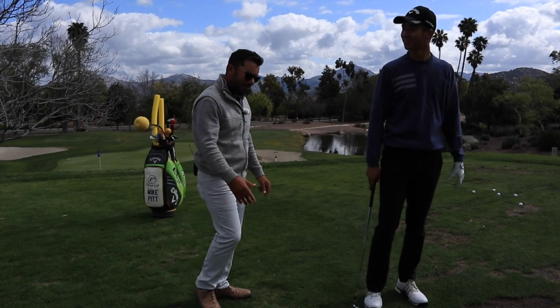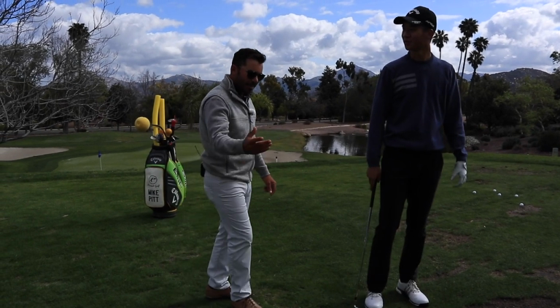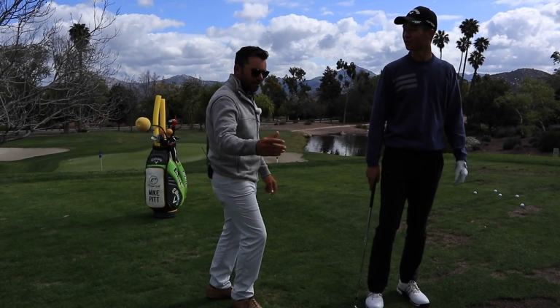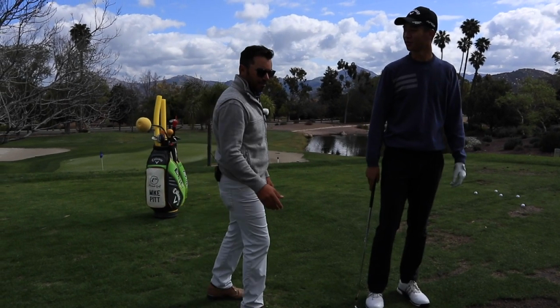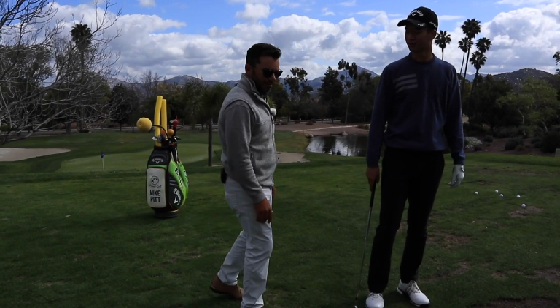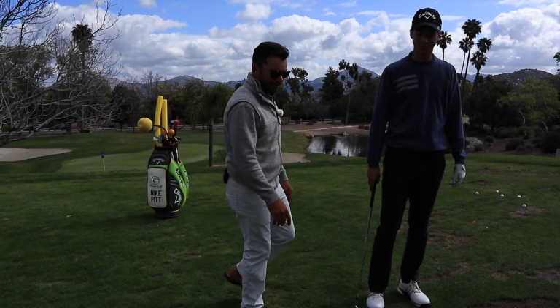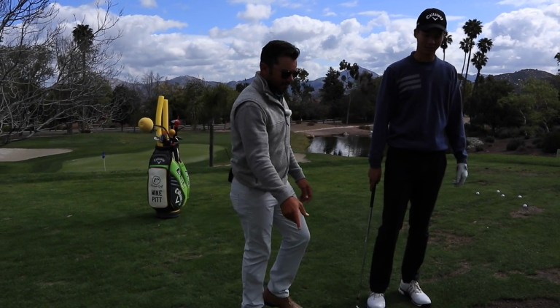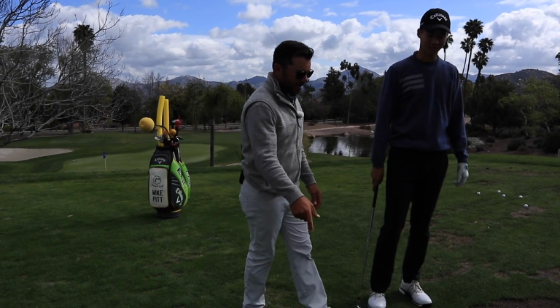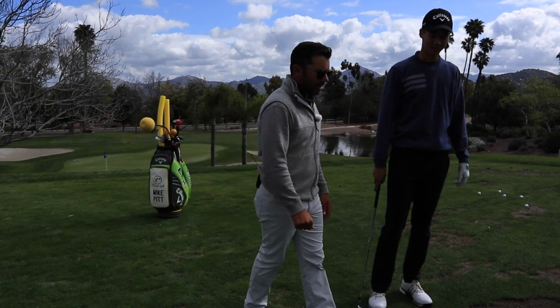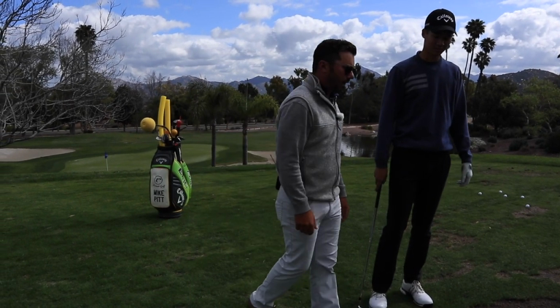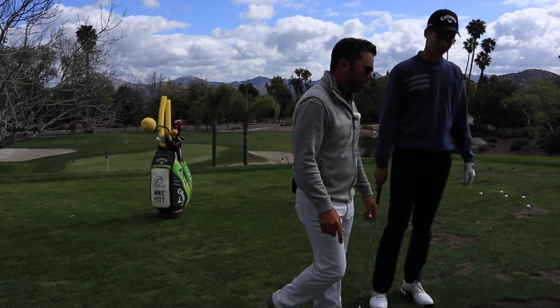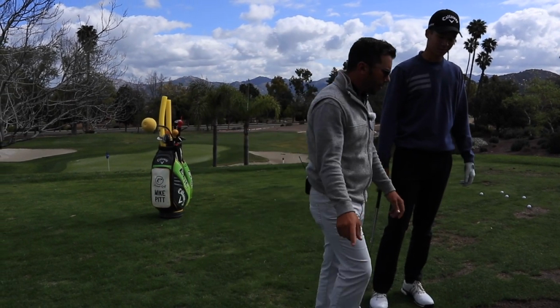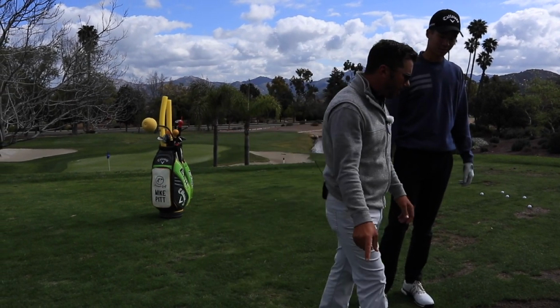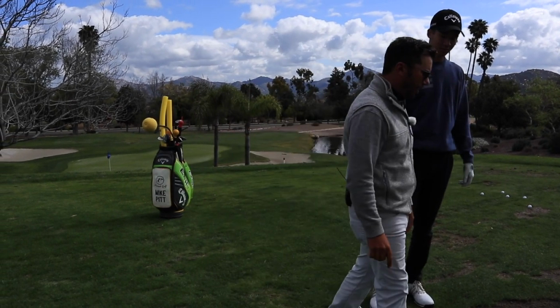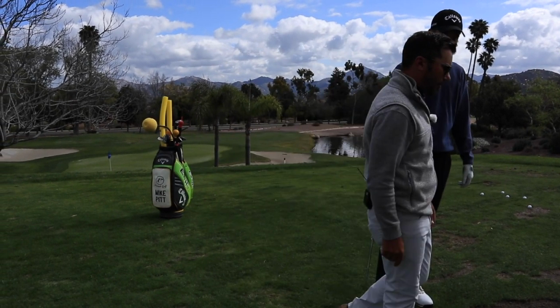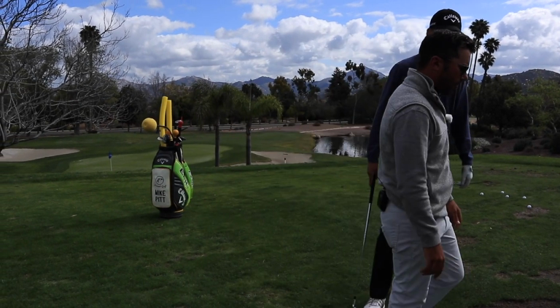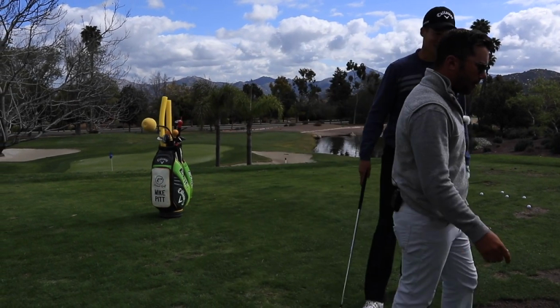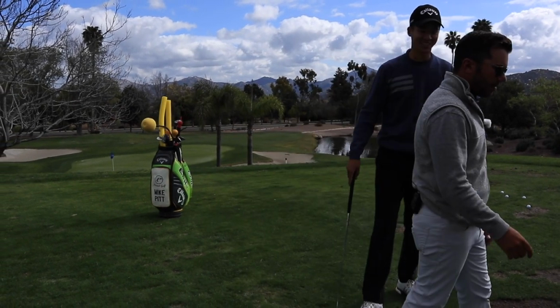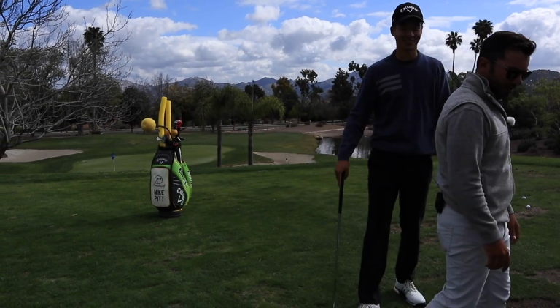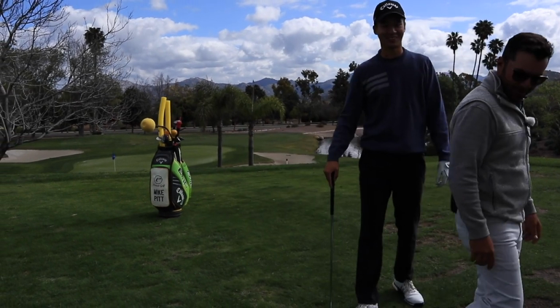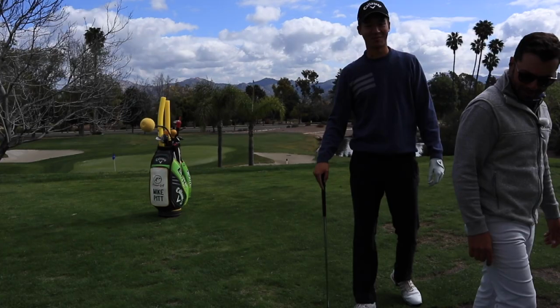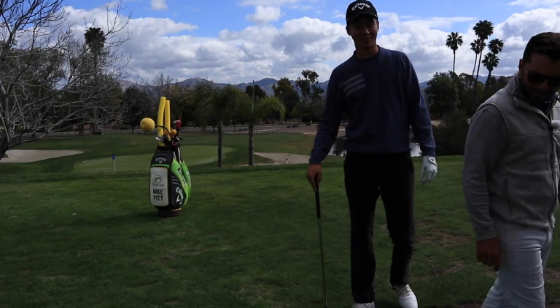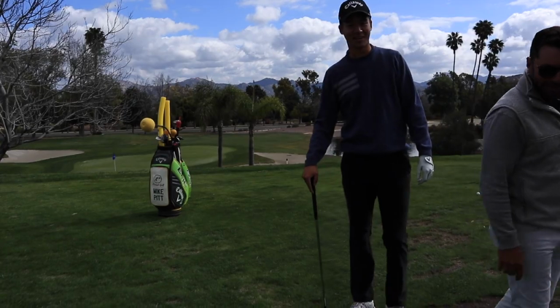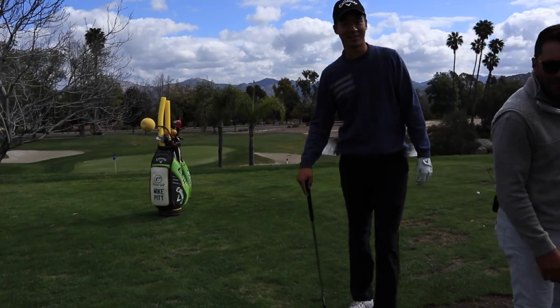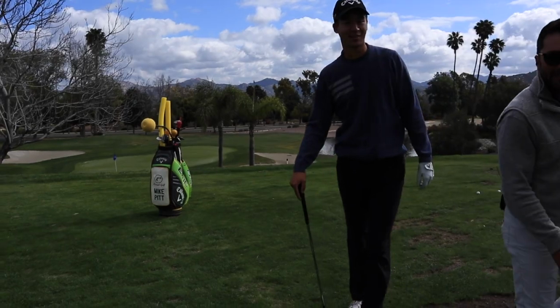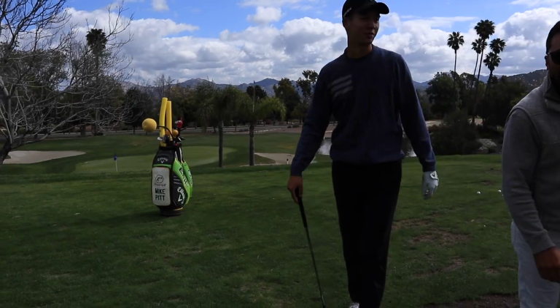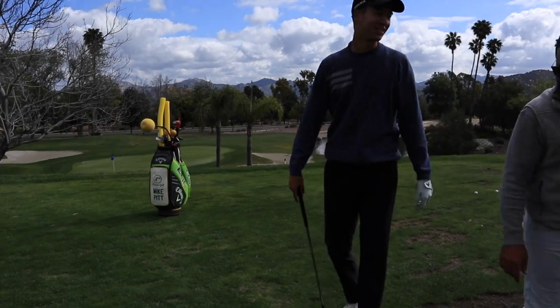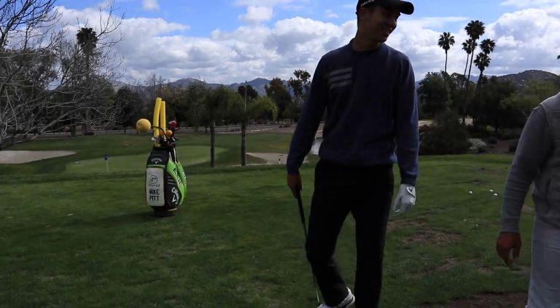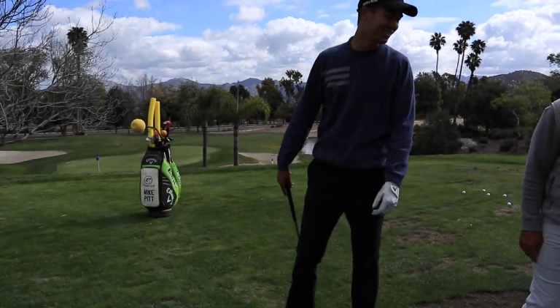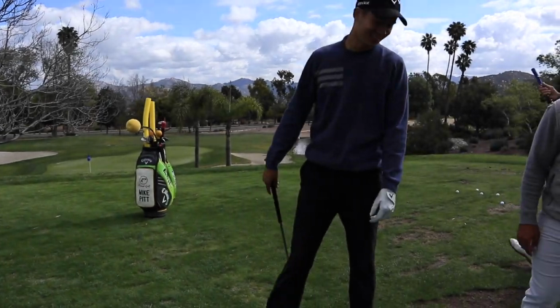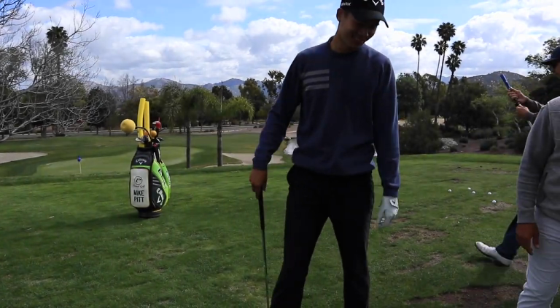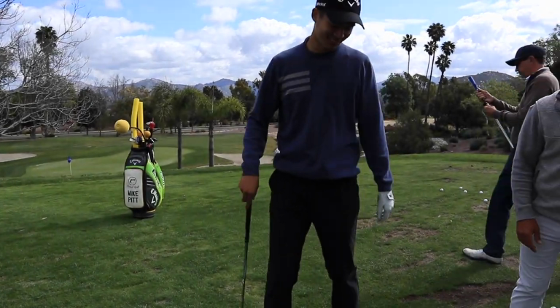Take the driver. Take the head cover — use the head cover. Yeah, drag it on the roof.